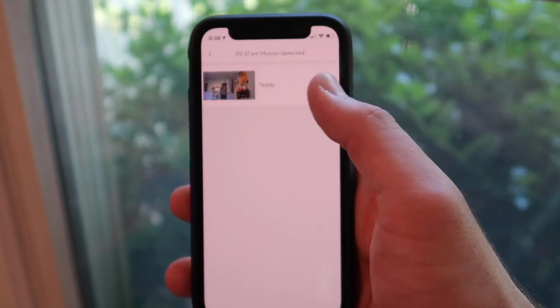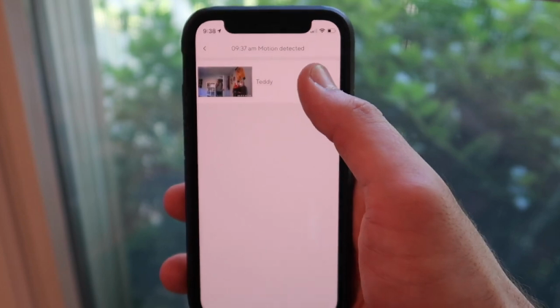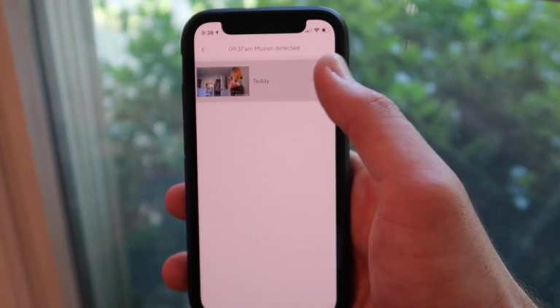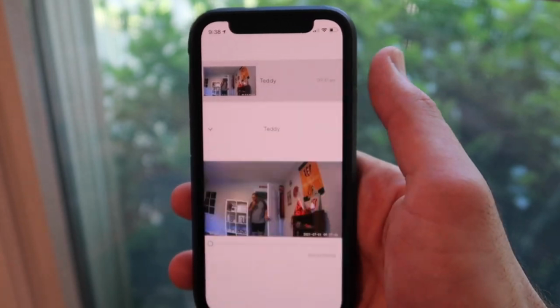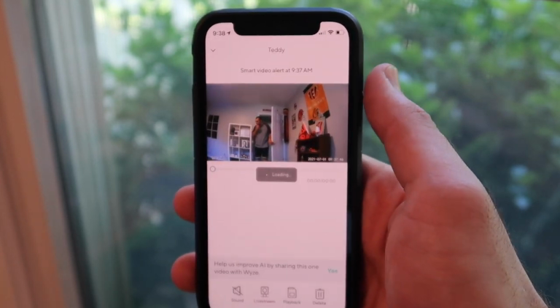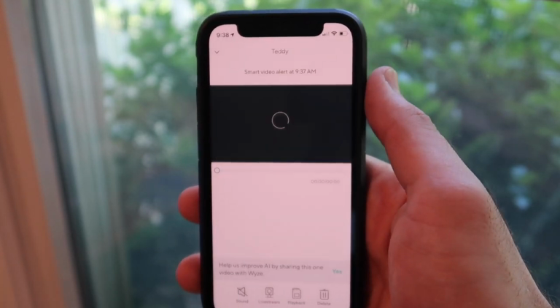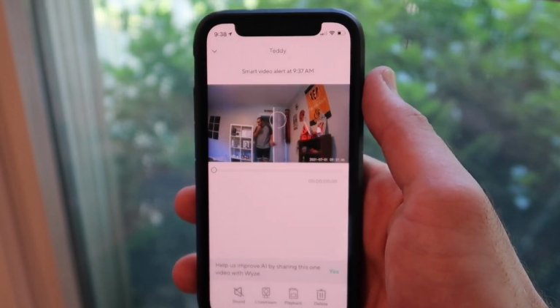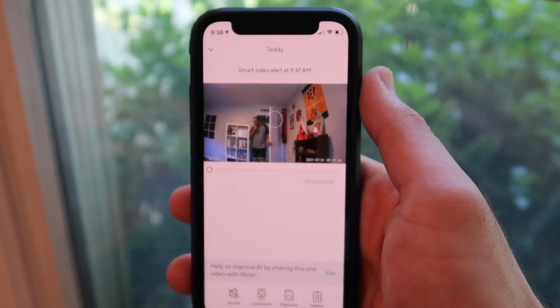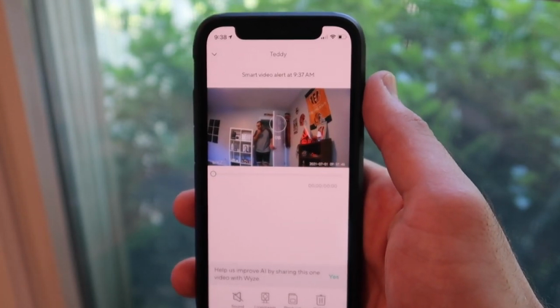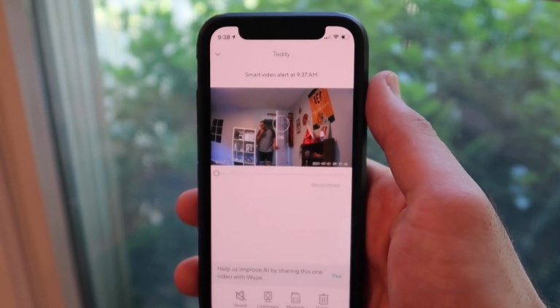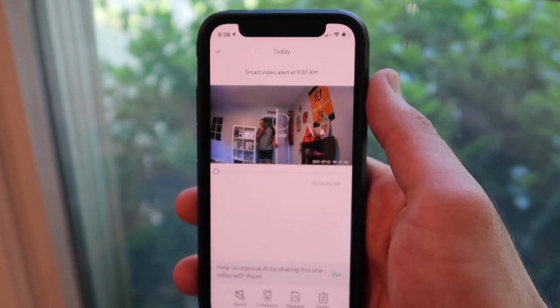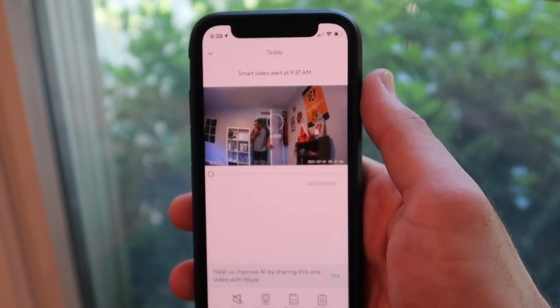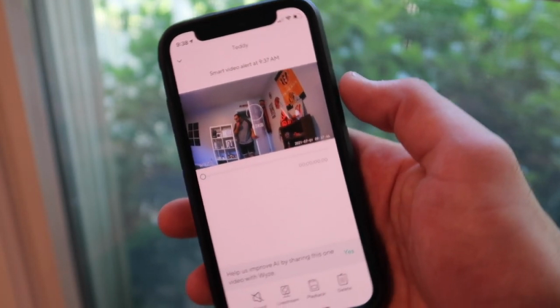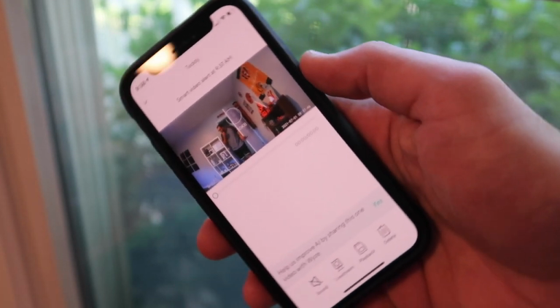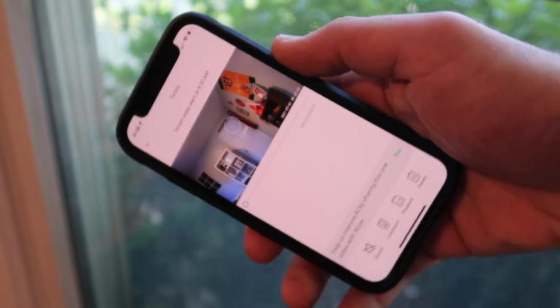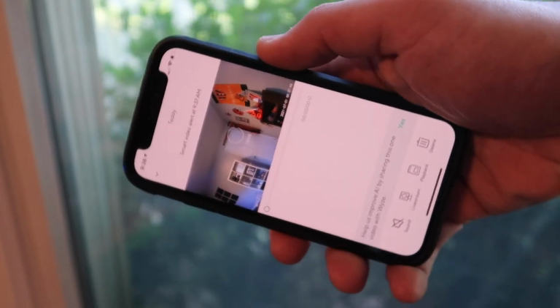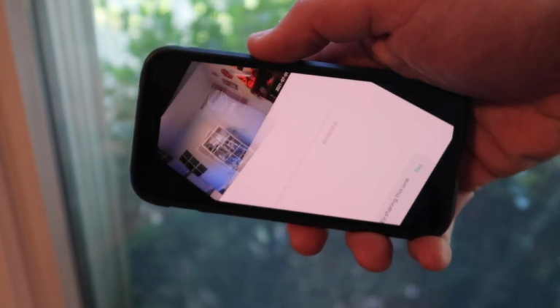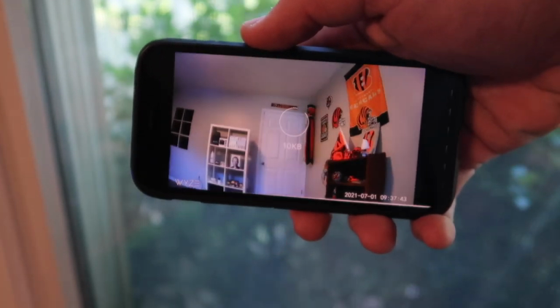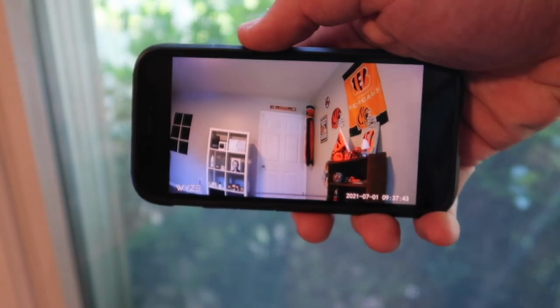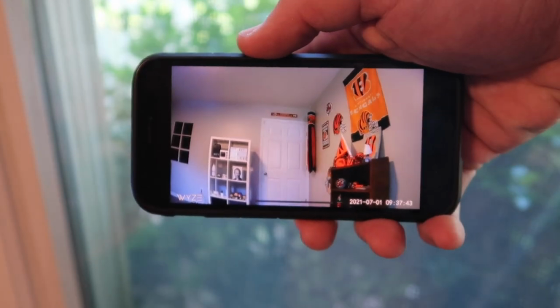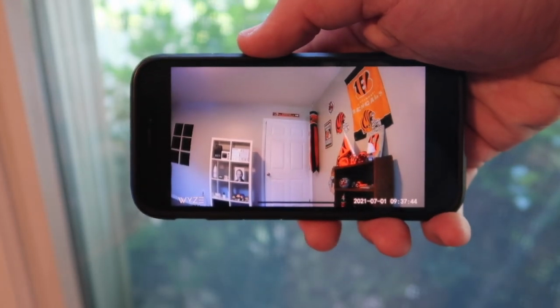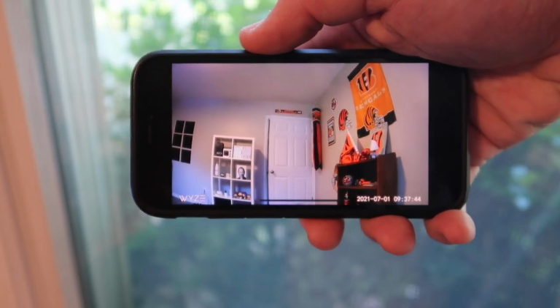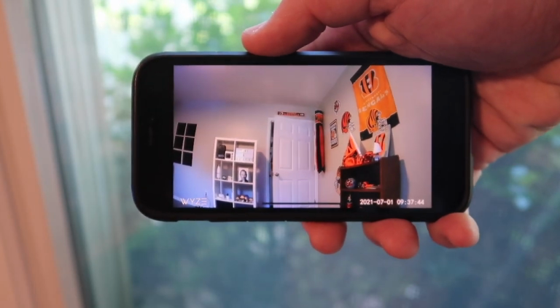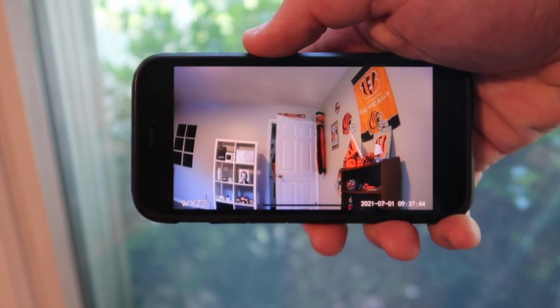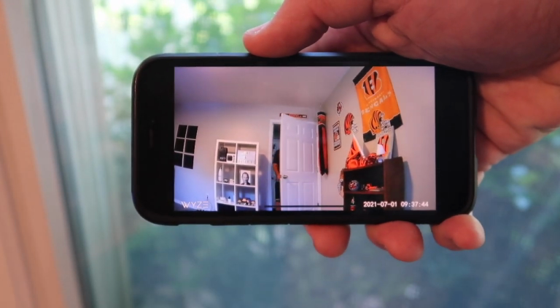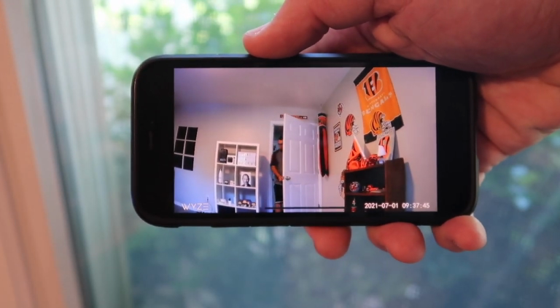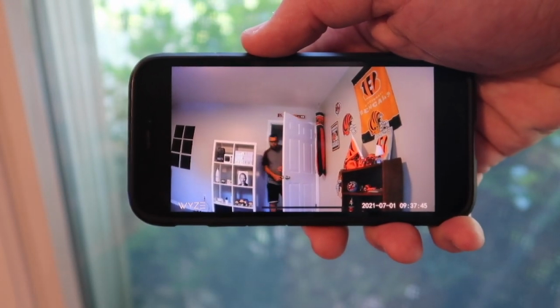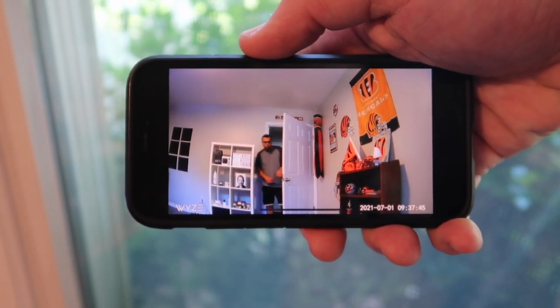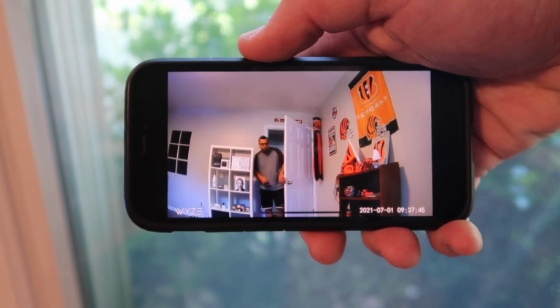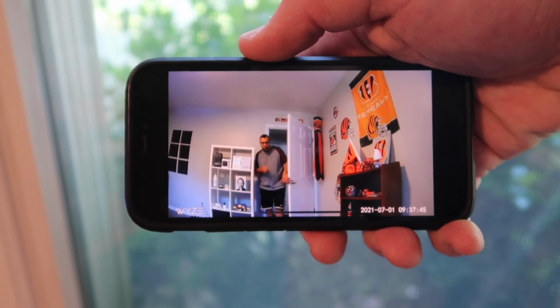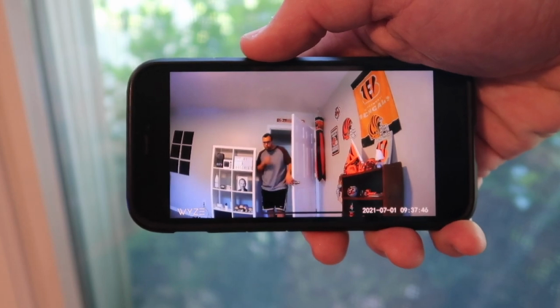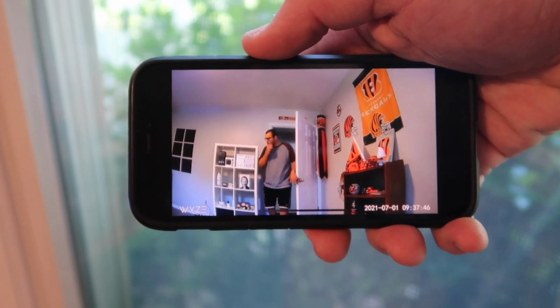With this sensor, if you have a Wyze cam, you can have your camera automatically record a clip when motion has been detected.